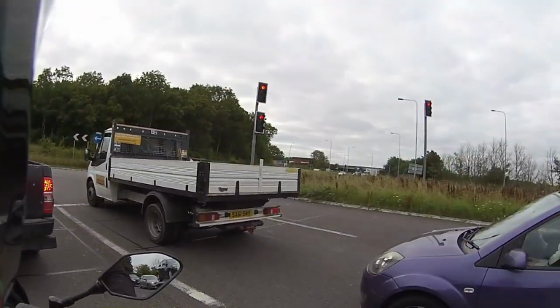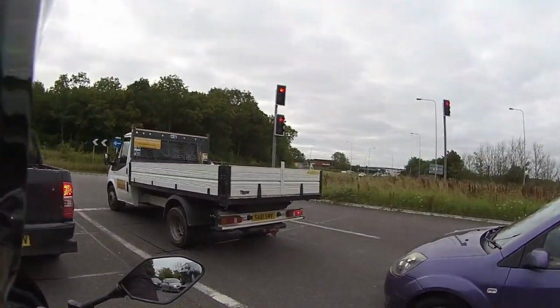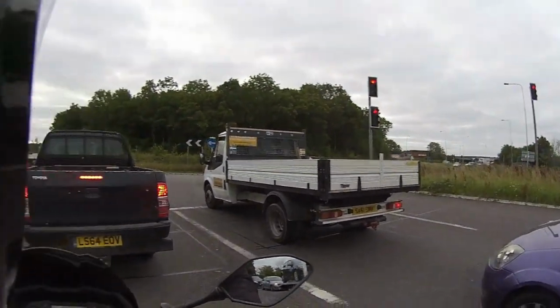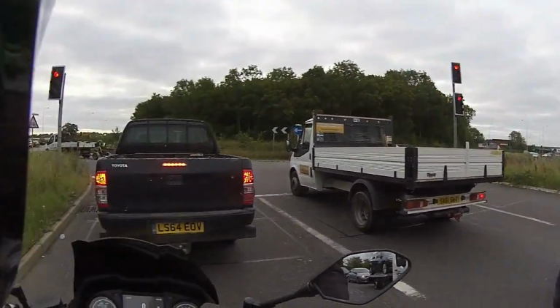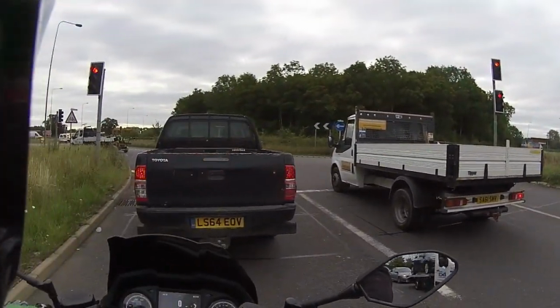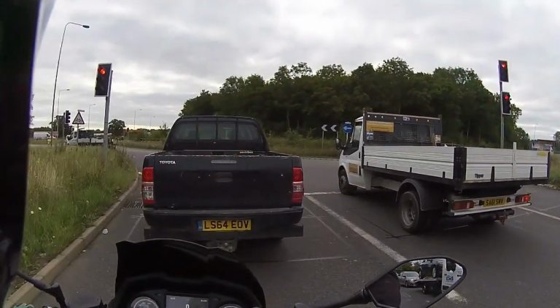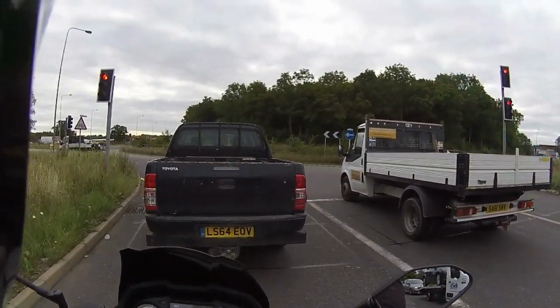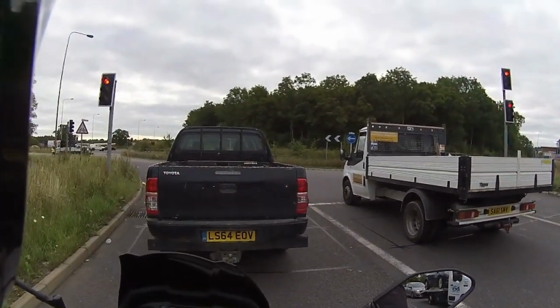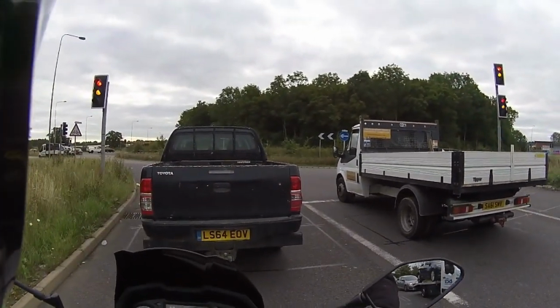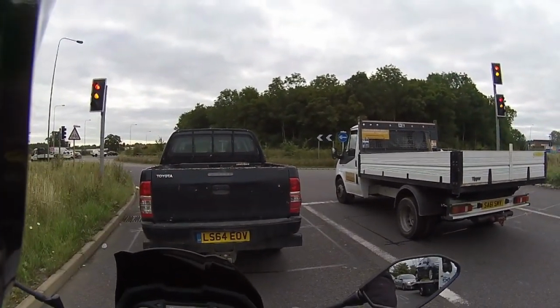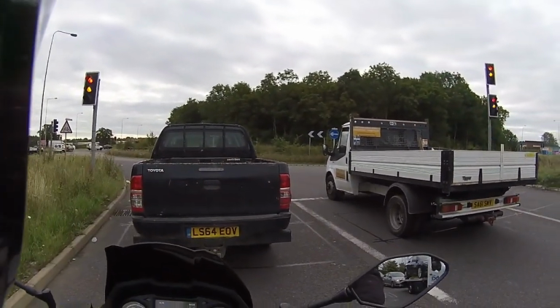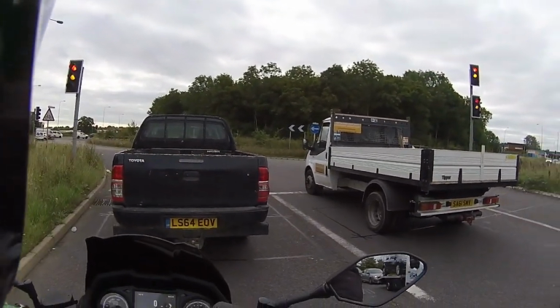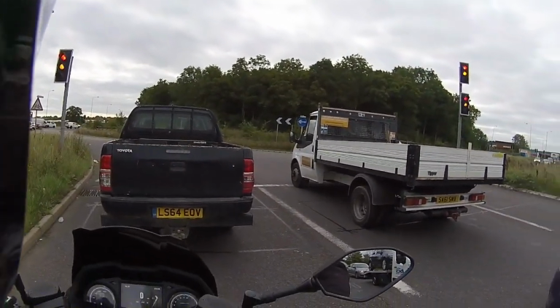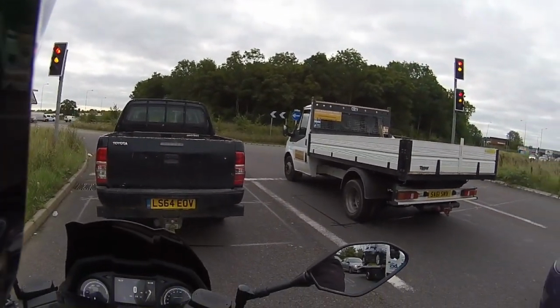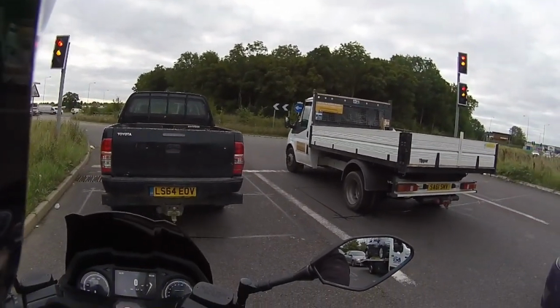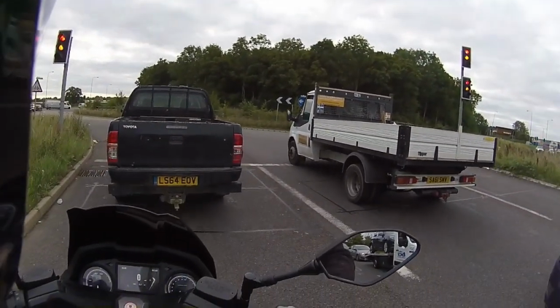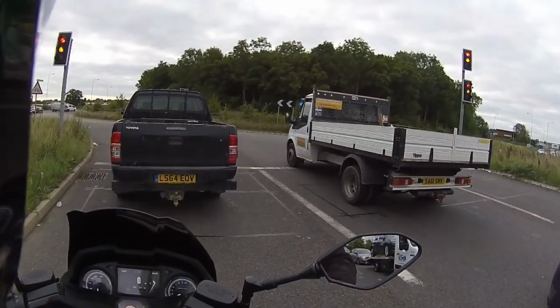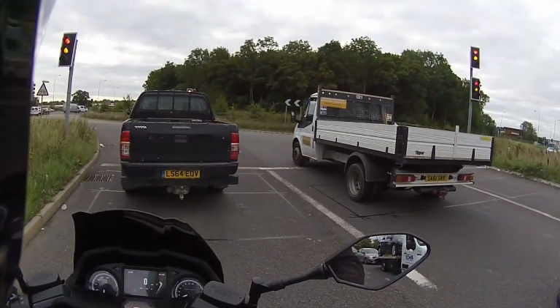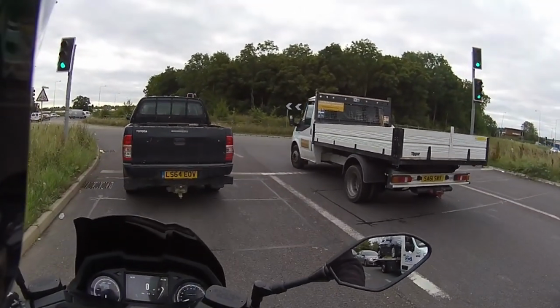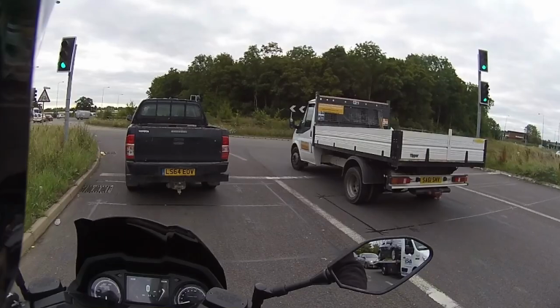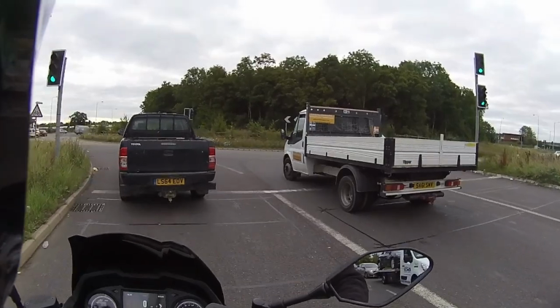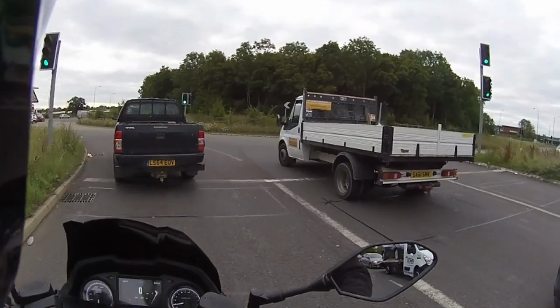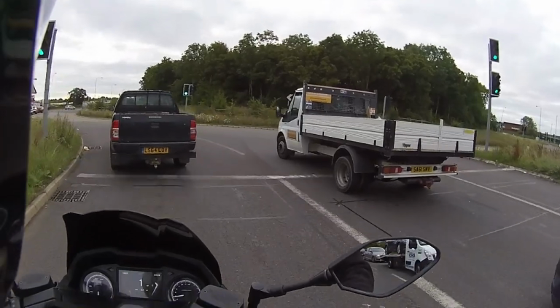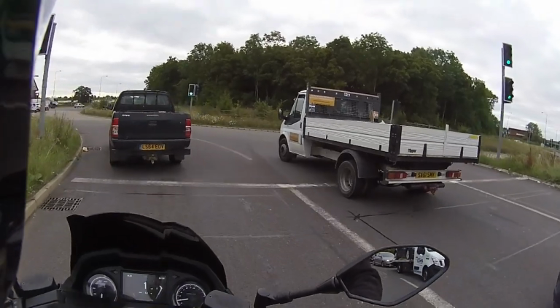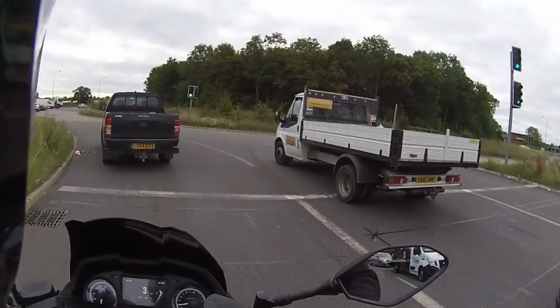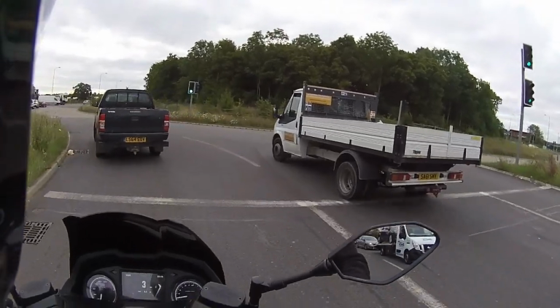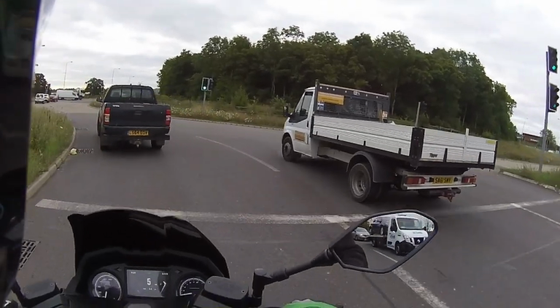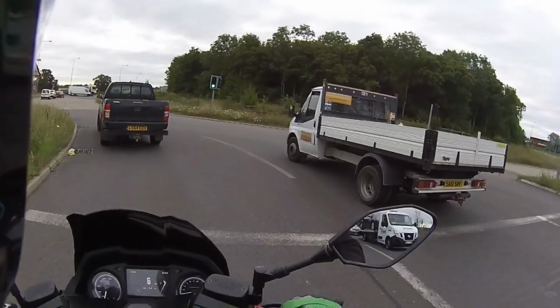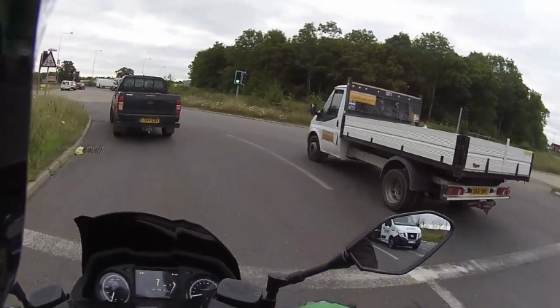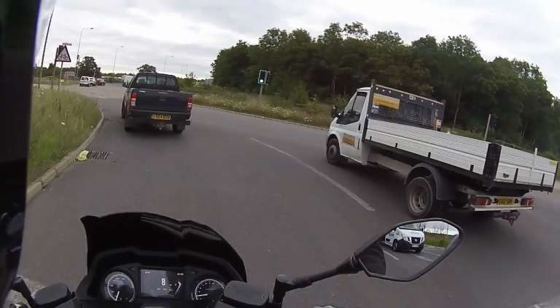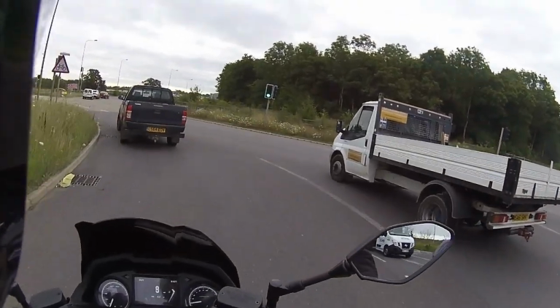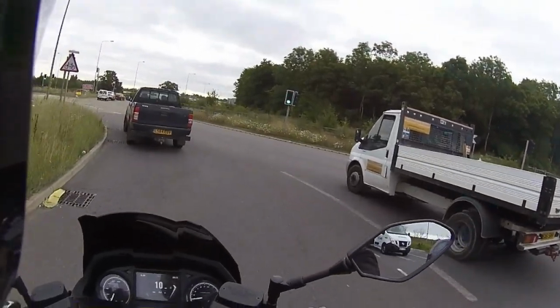Taking it down my normal dual carriageway route to get some mileage on this bike for the customer.